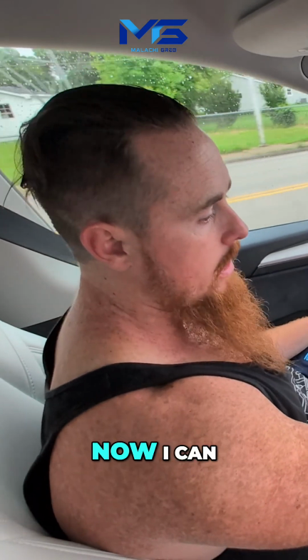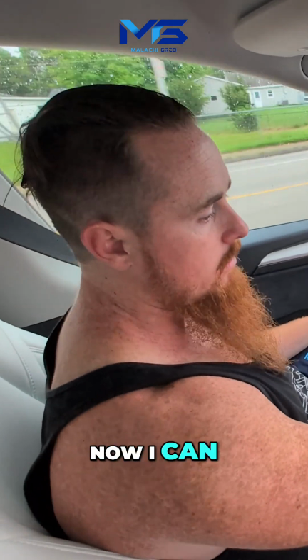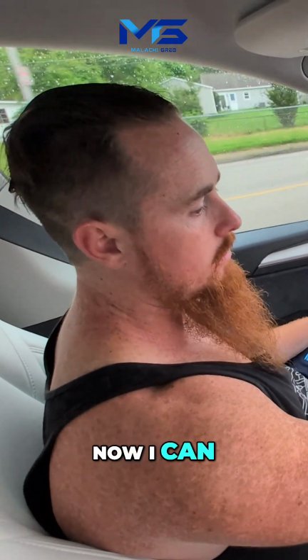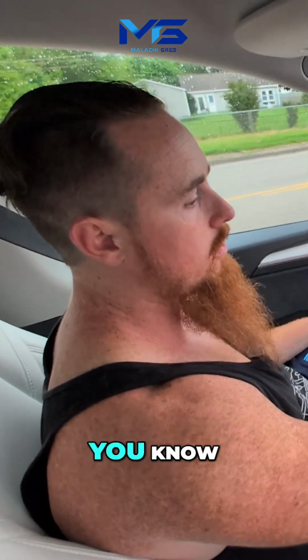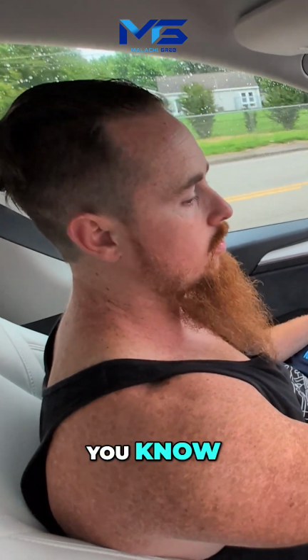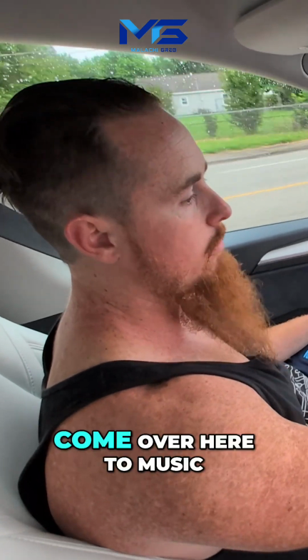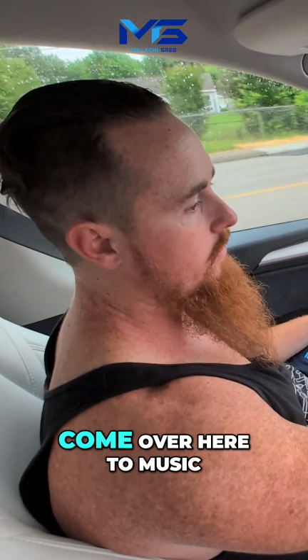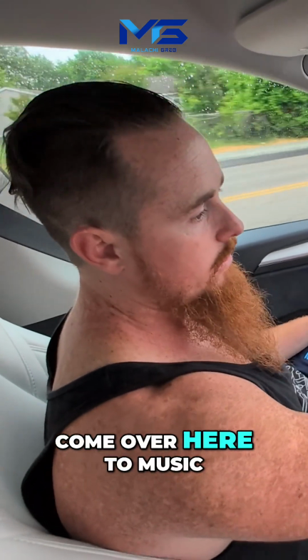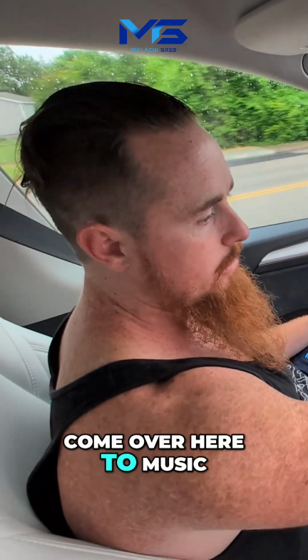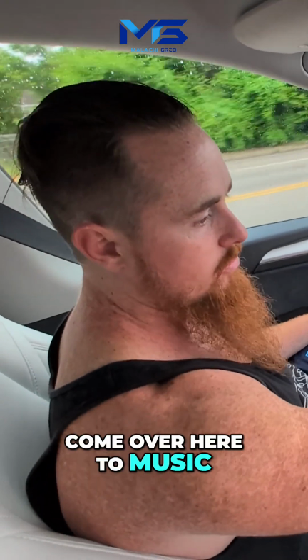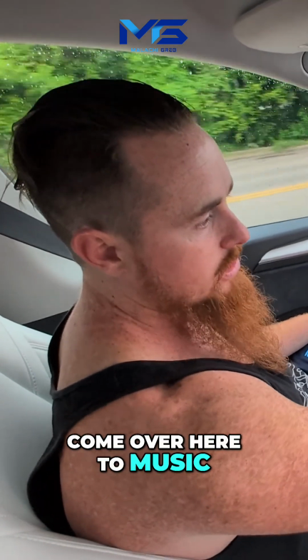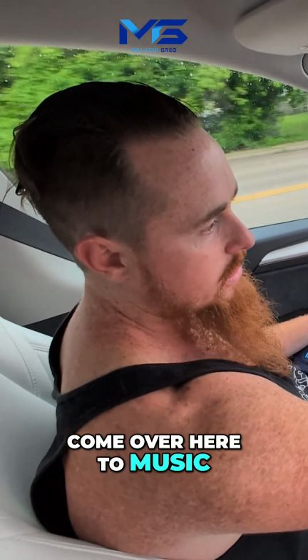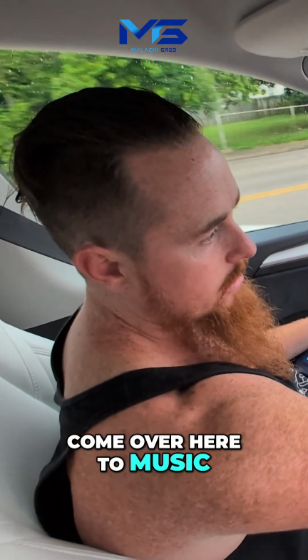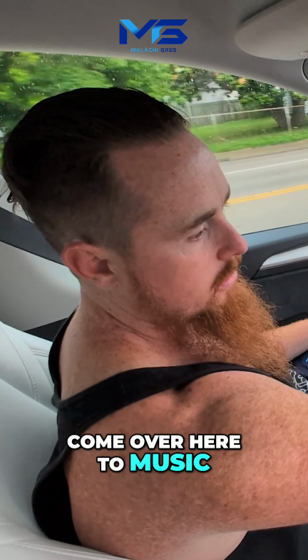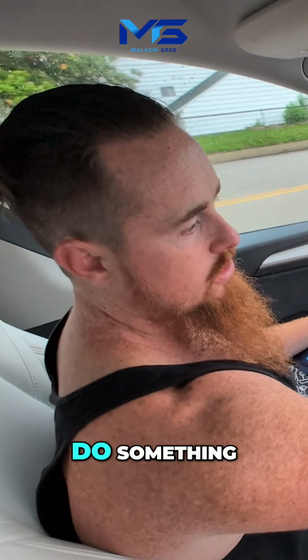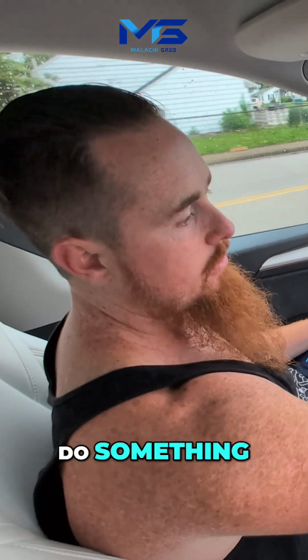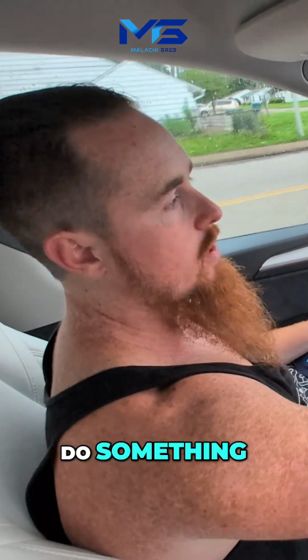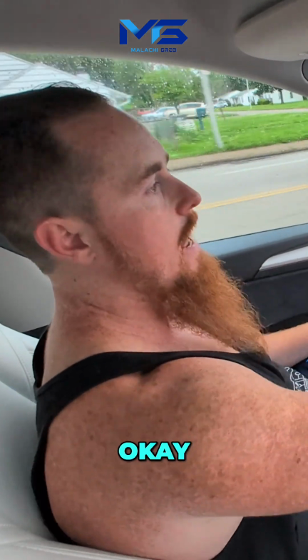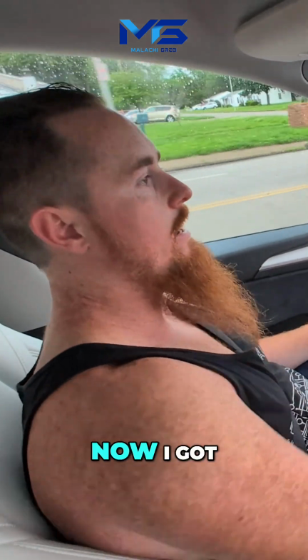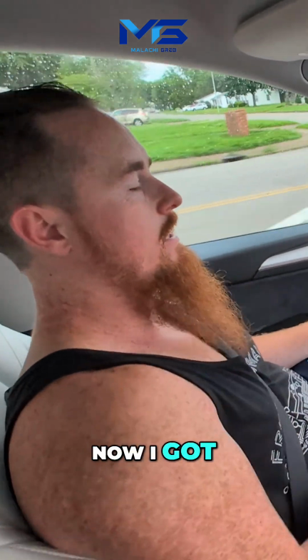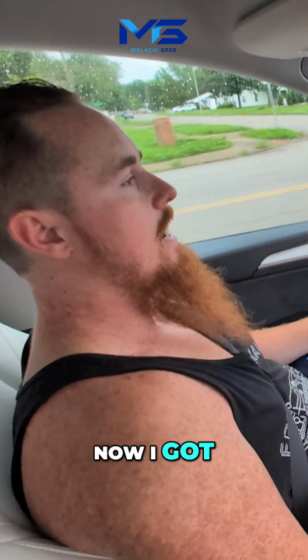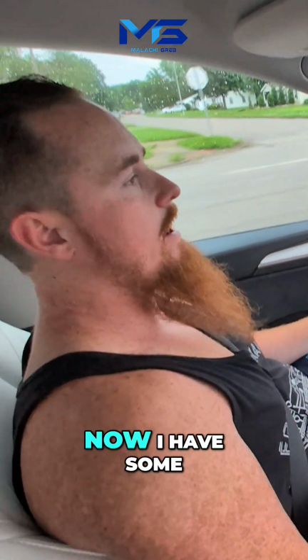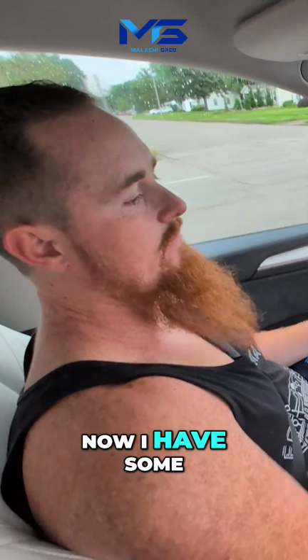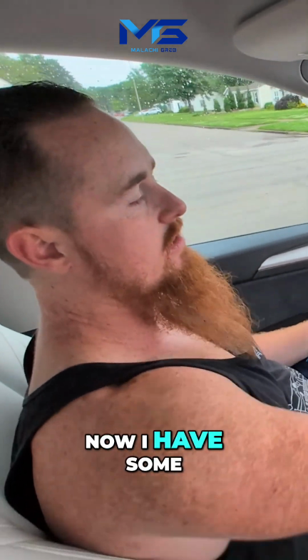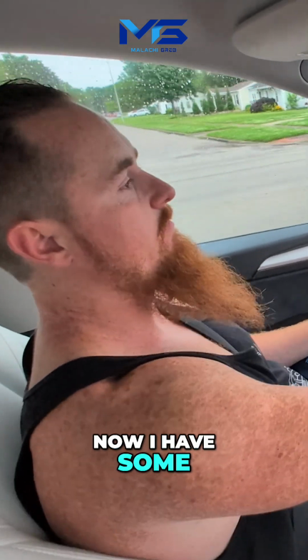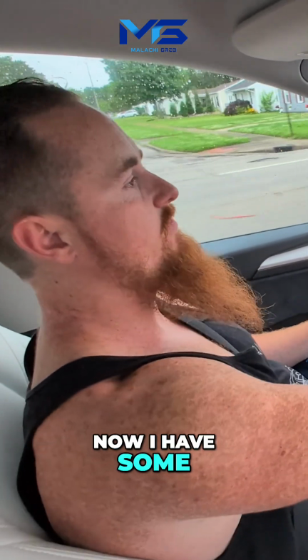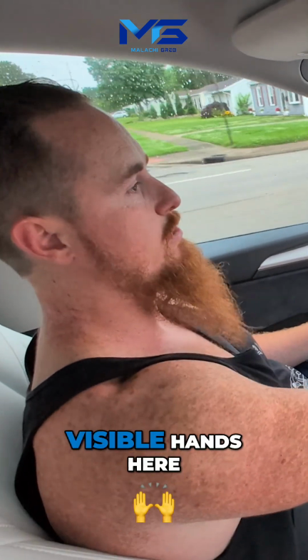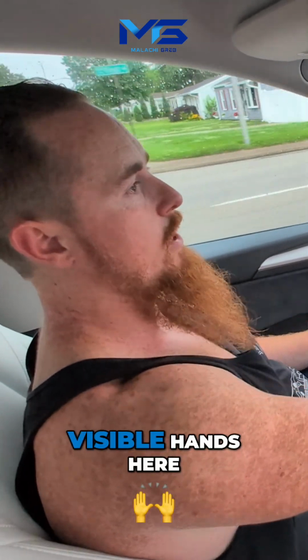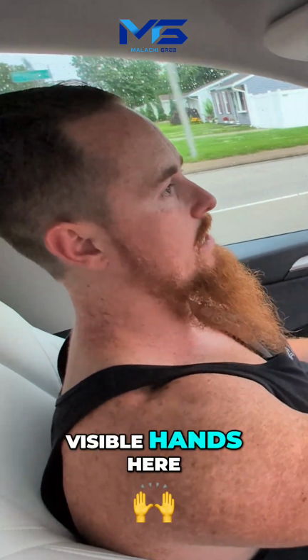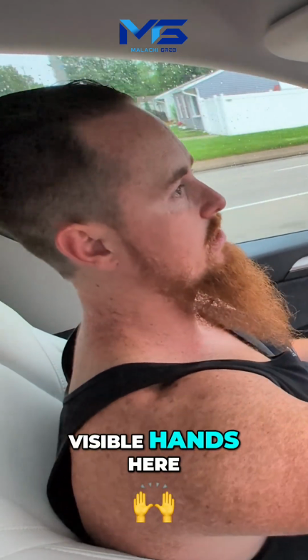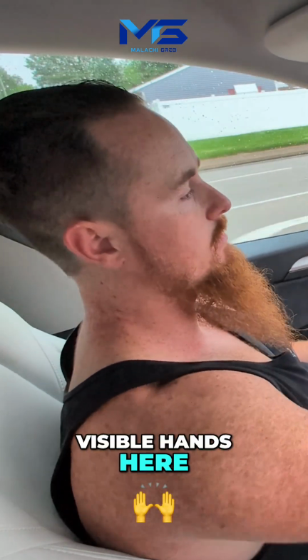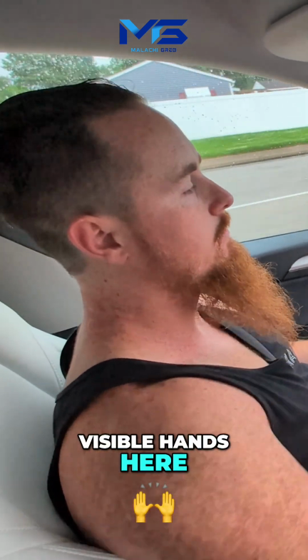Now I can come over here to music, do something. Now I have some visible hands here.